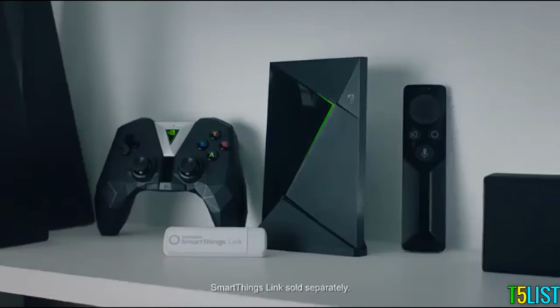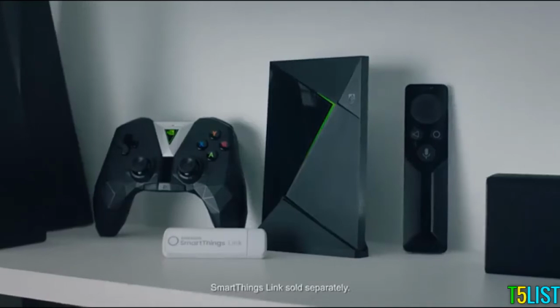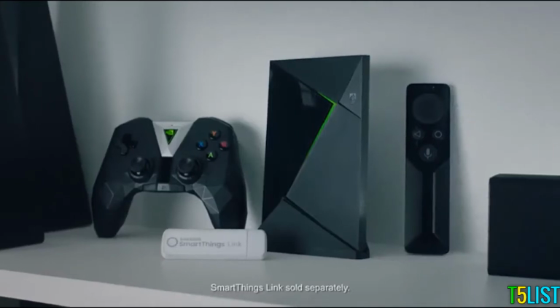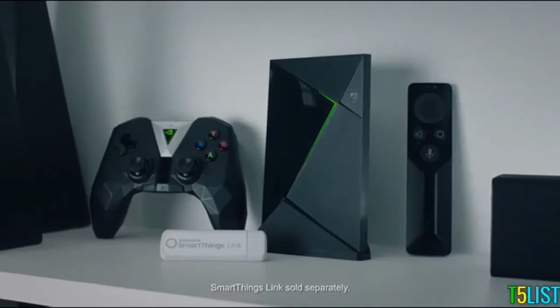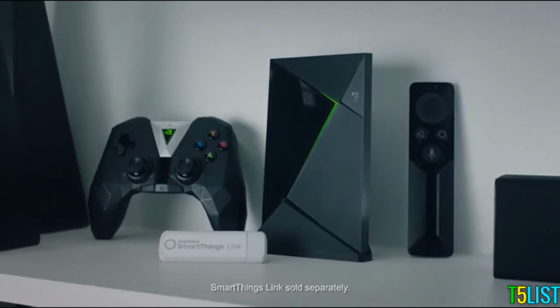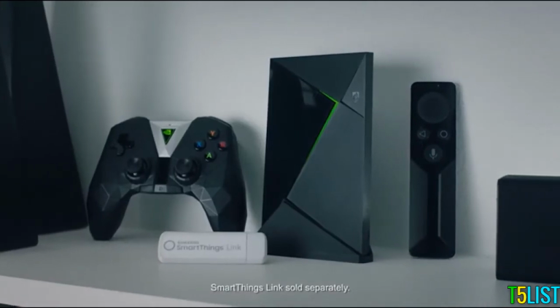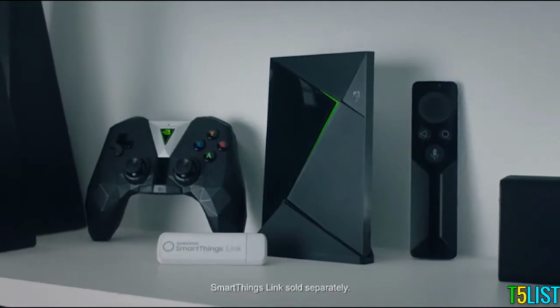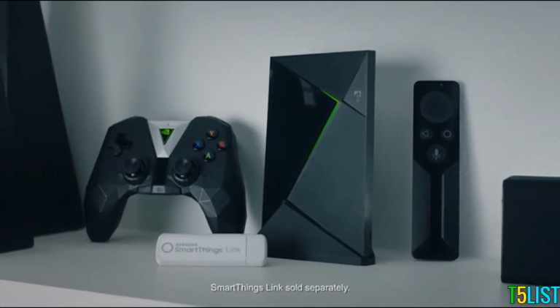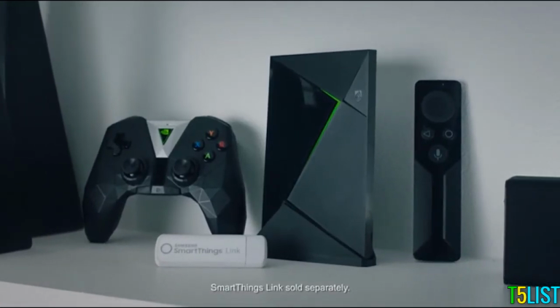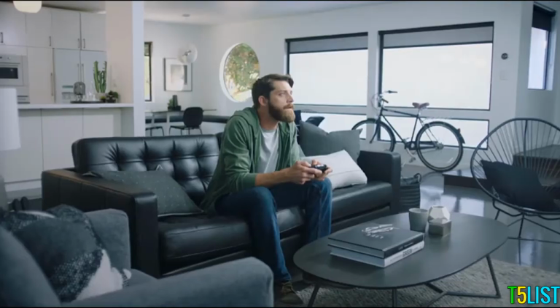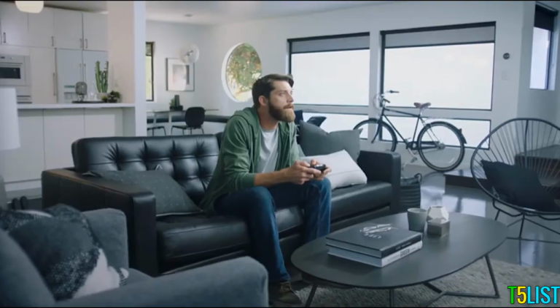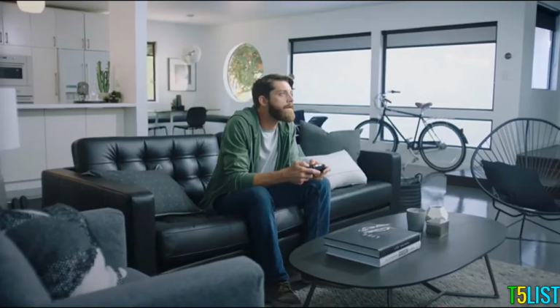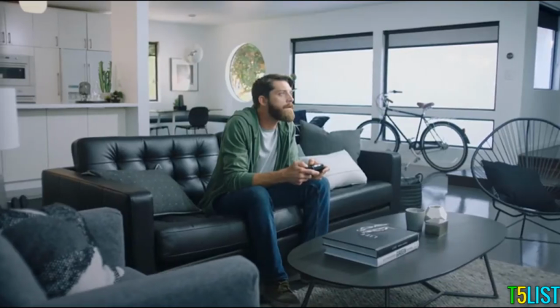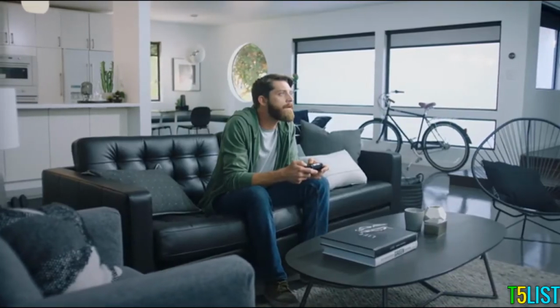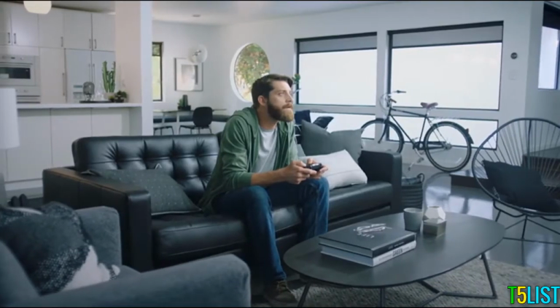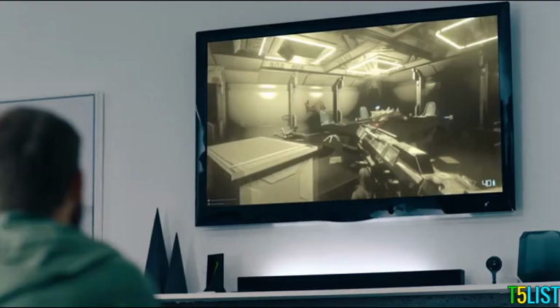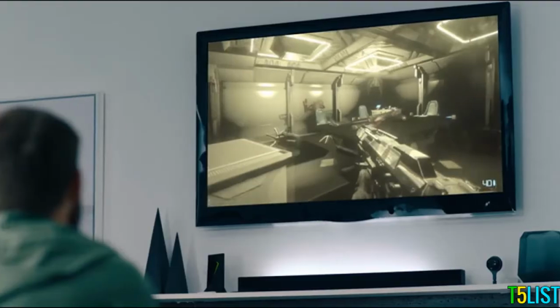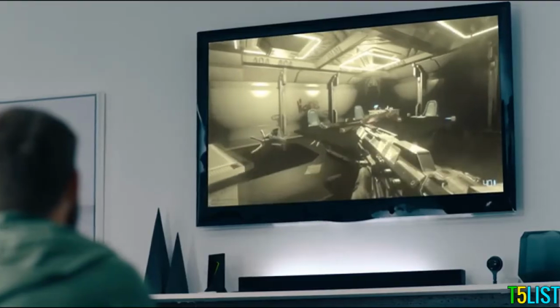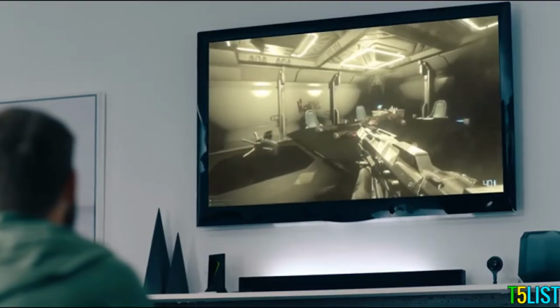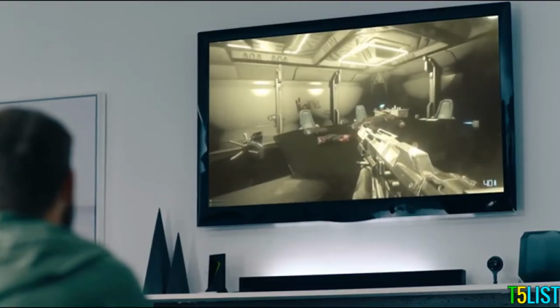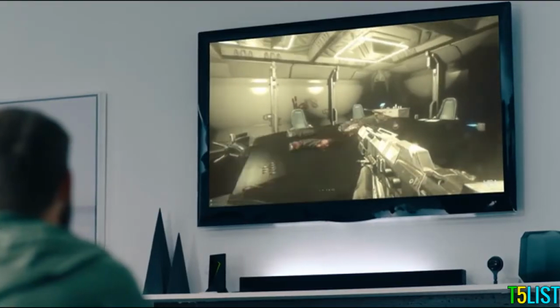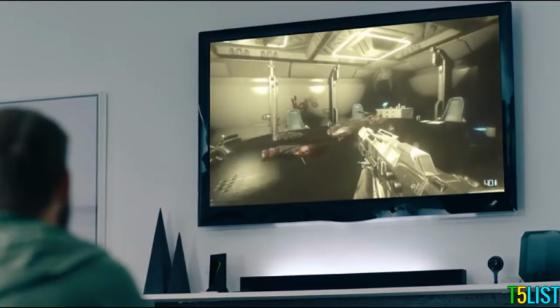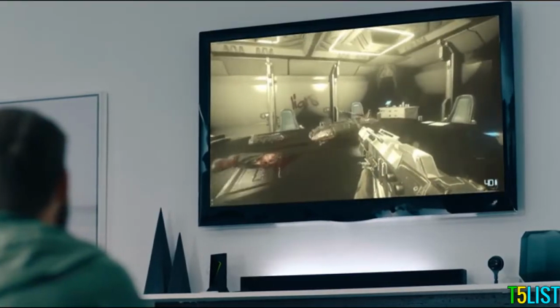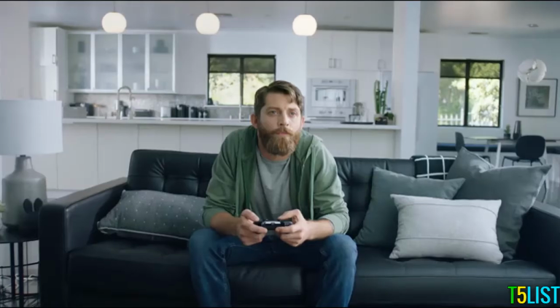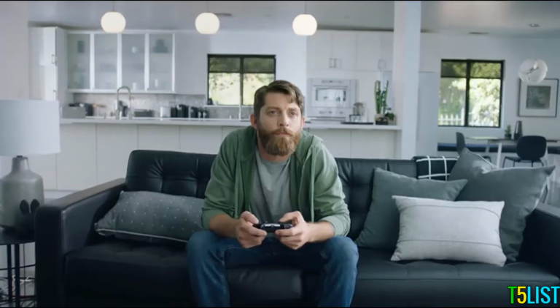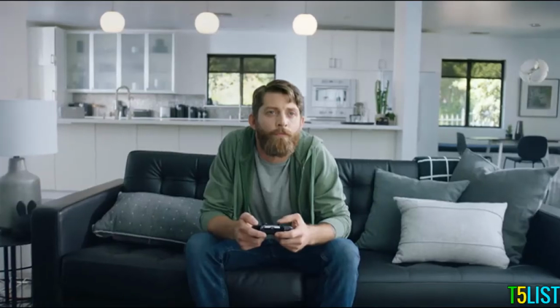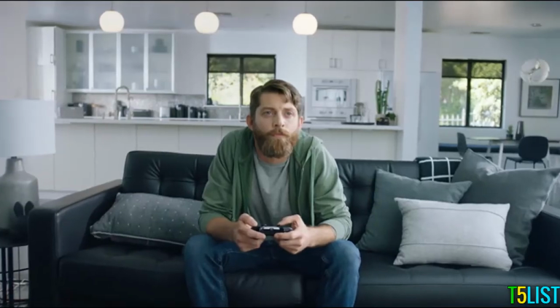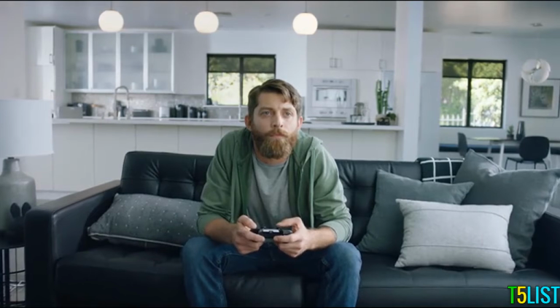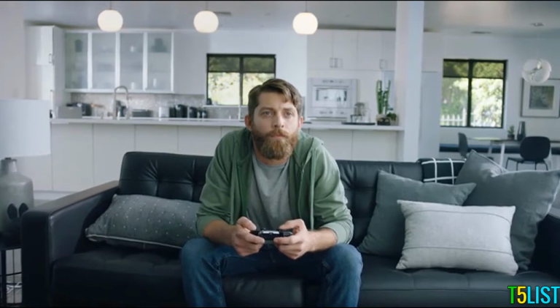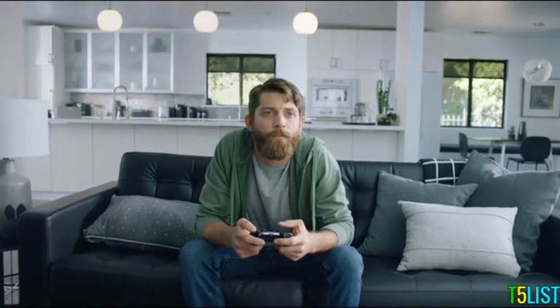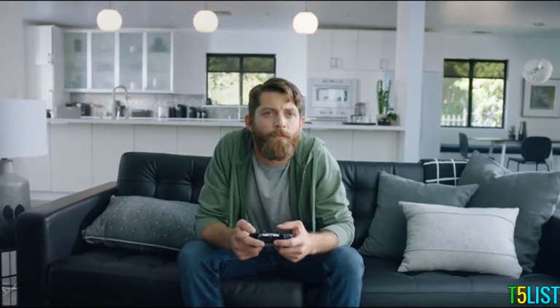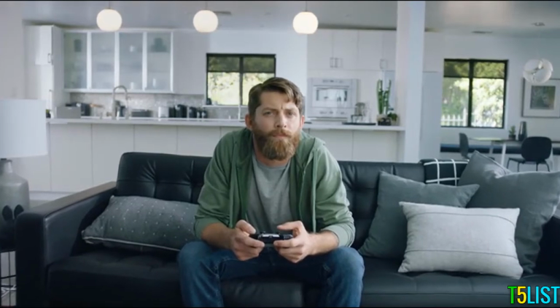With the Google Assistant on SHIELD, you can ask for almost anything. Okay Google, play the best of Katy Perry.